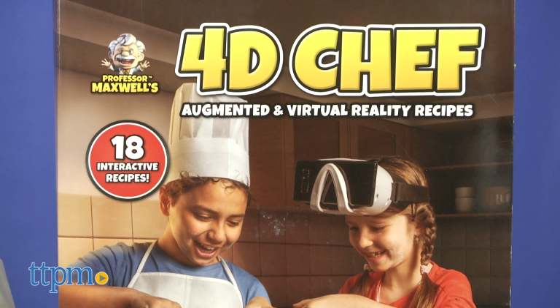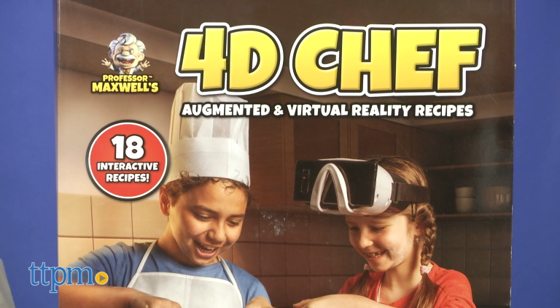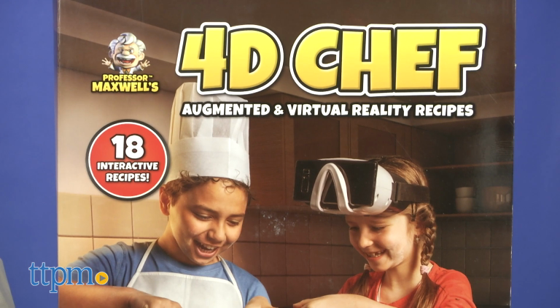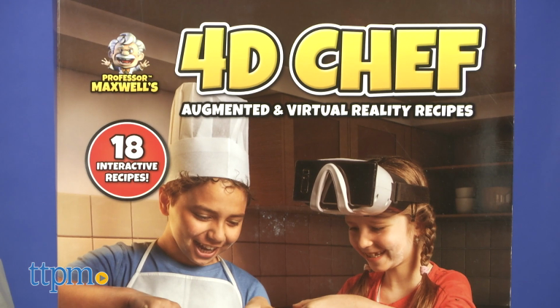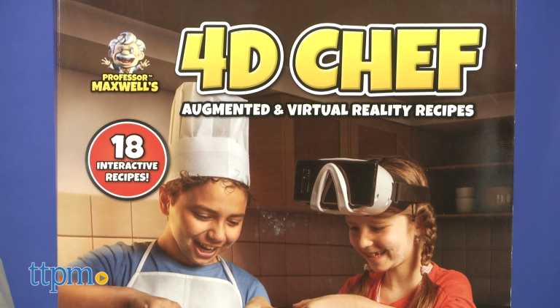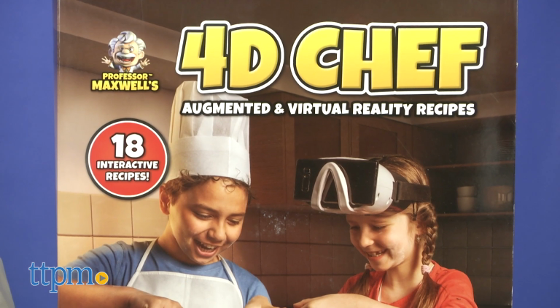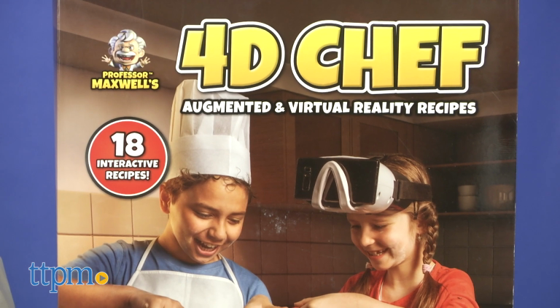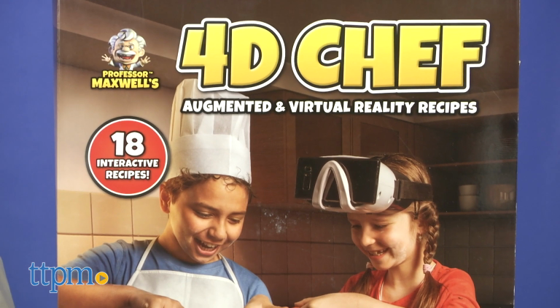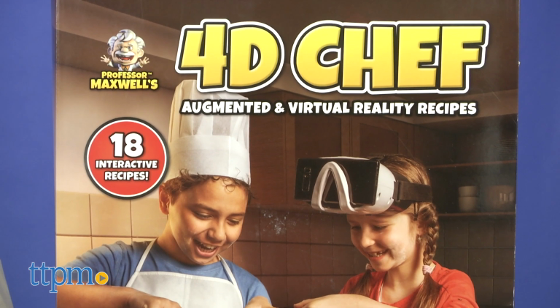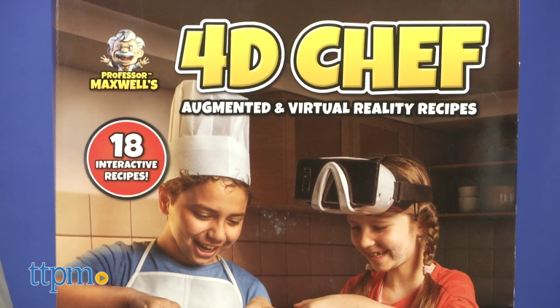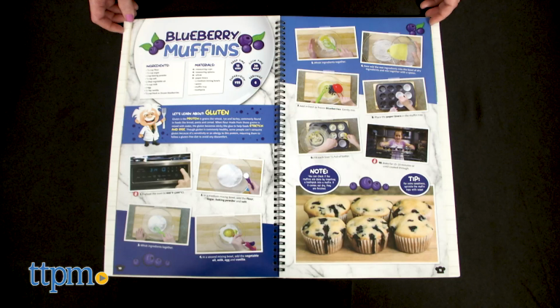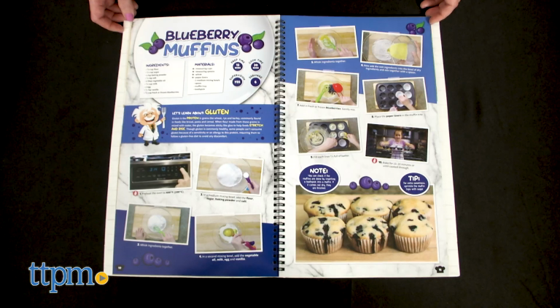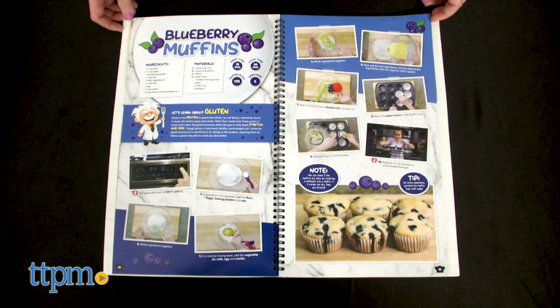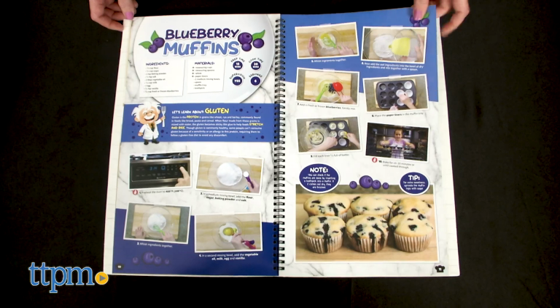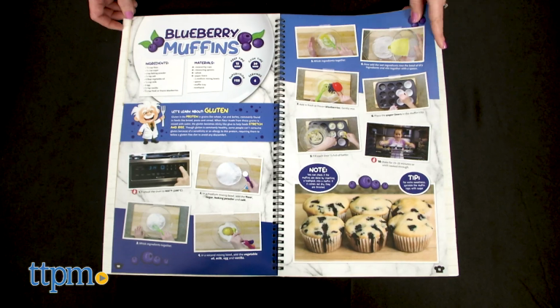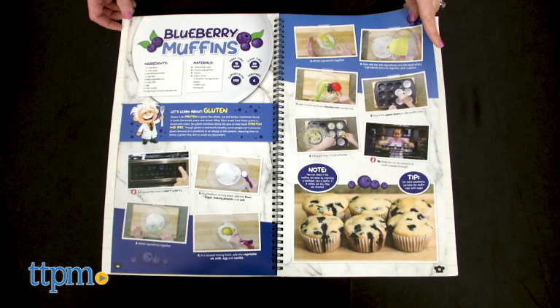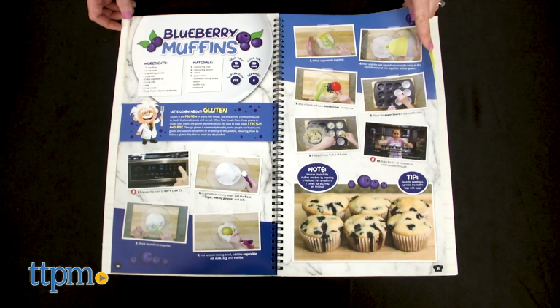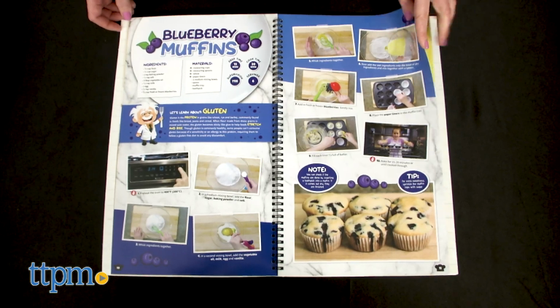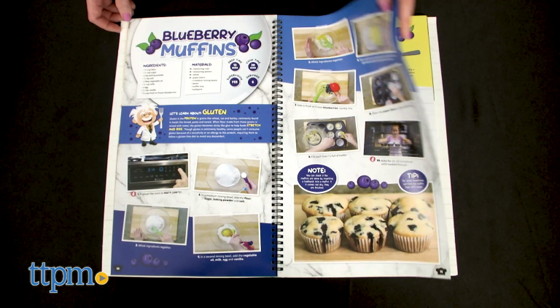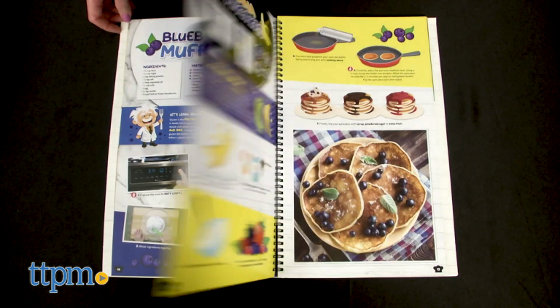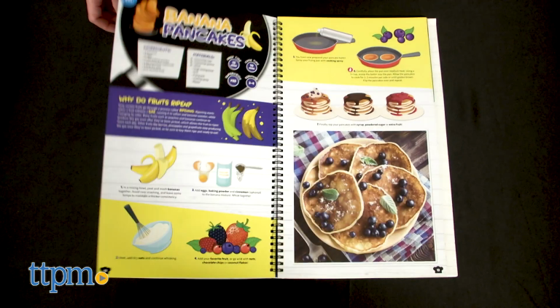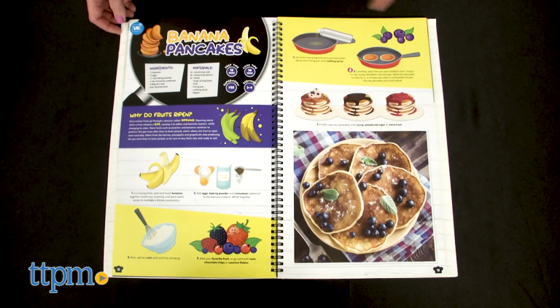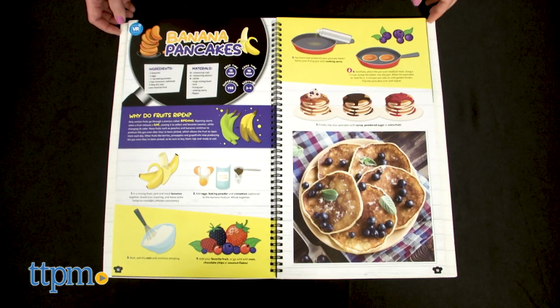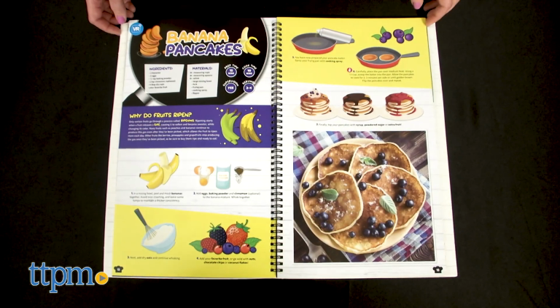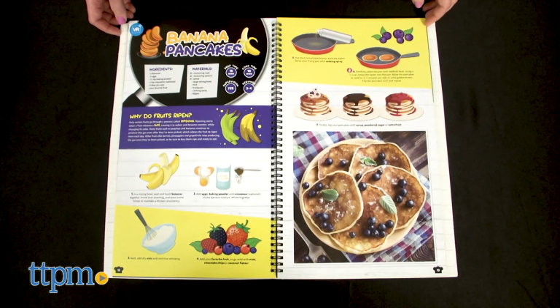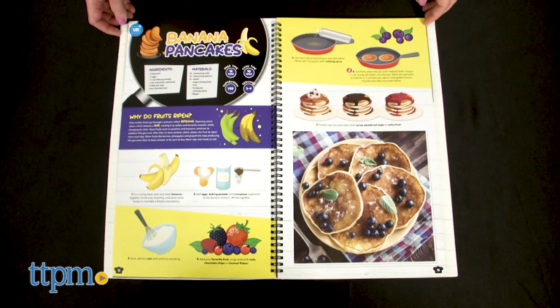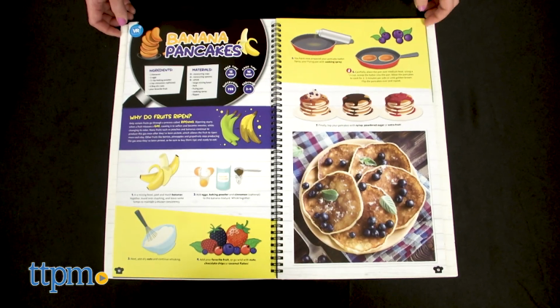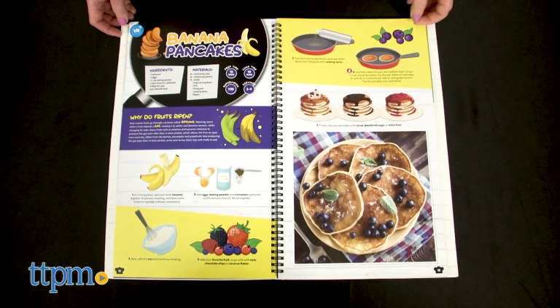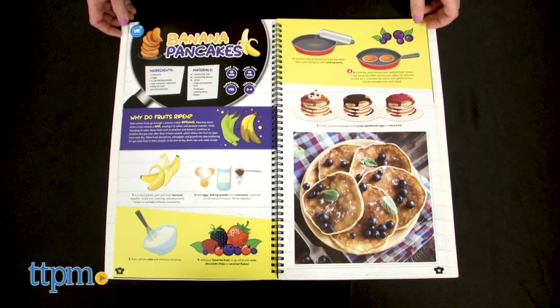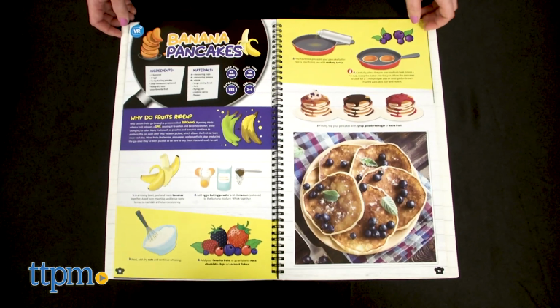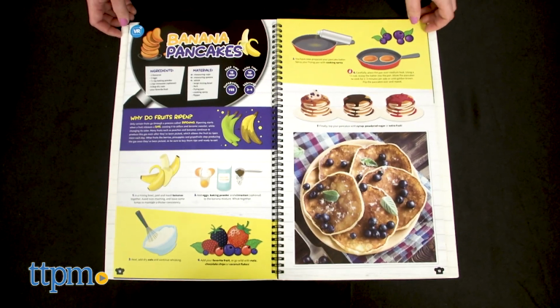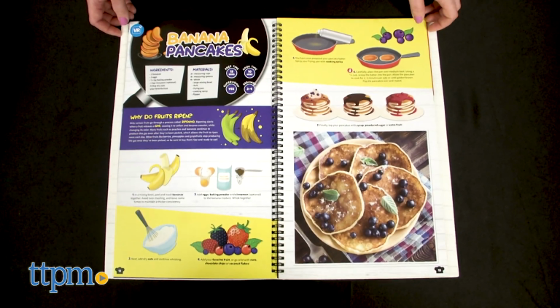It's a combination of a kid's cookbook, an app, and augmented reality that brings the science of cooking to life.